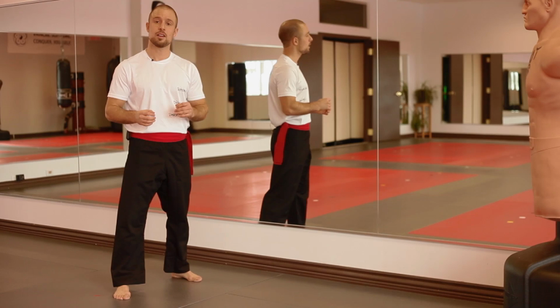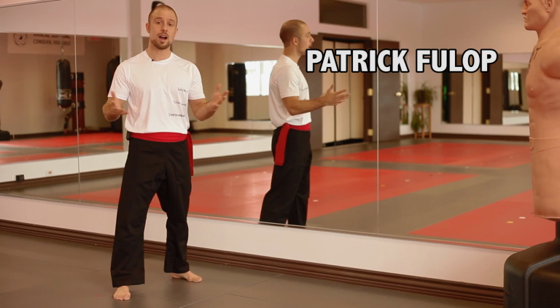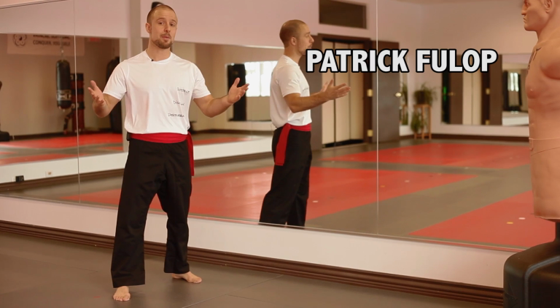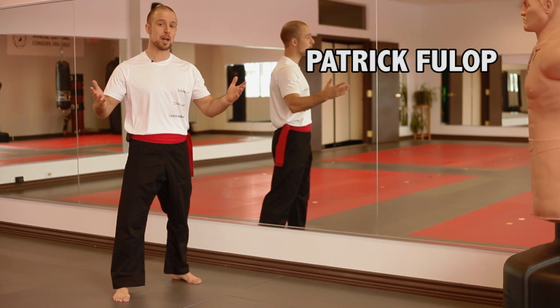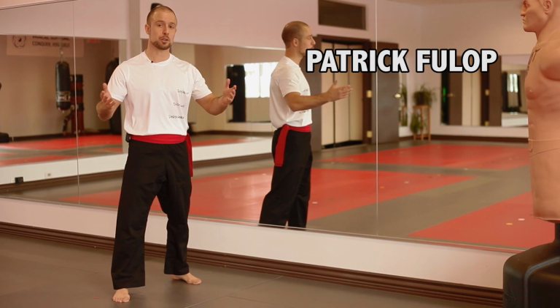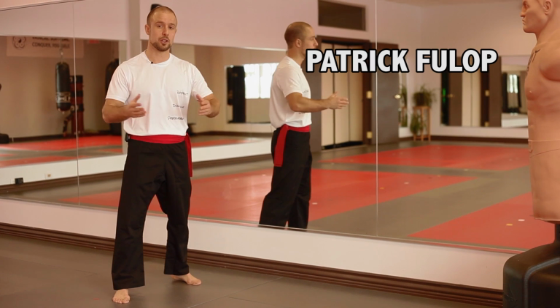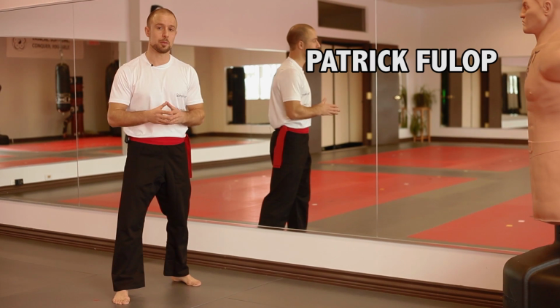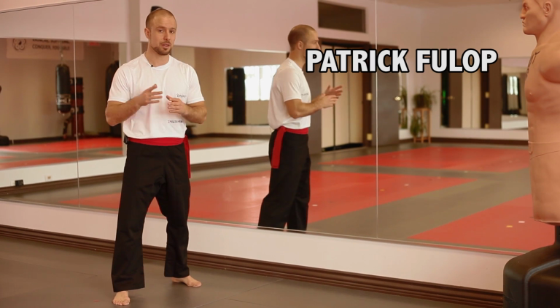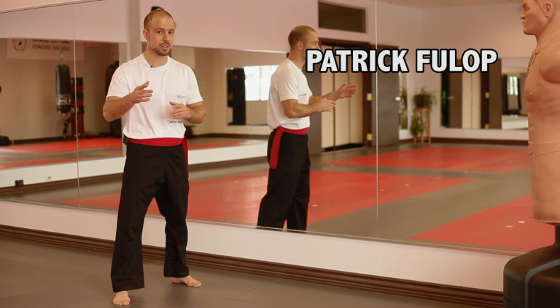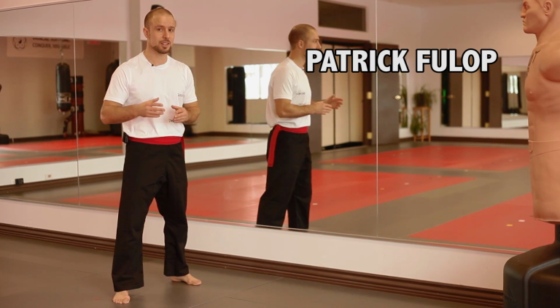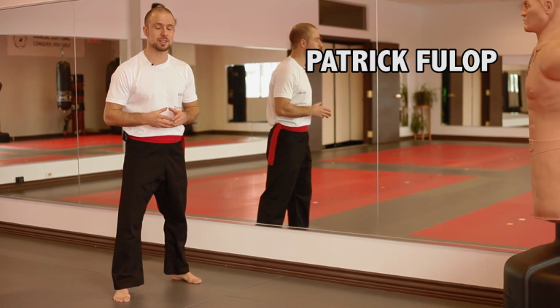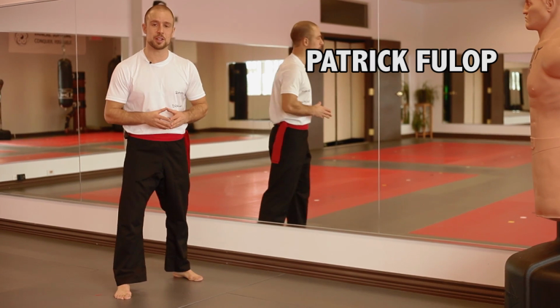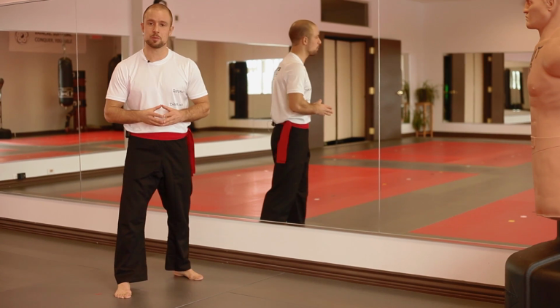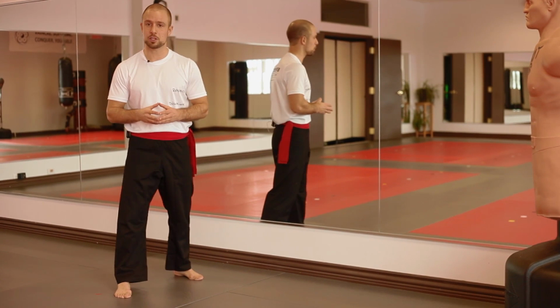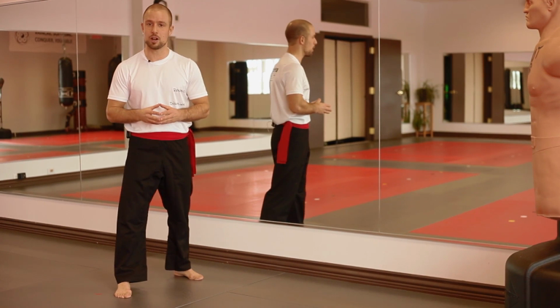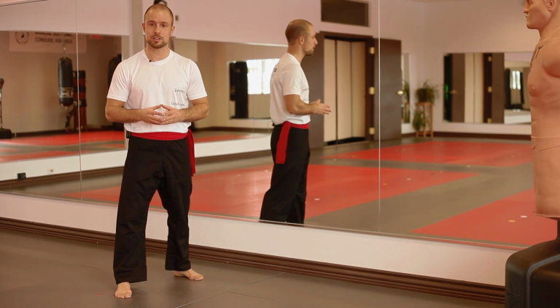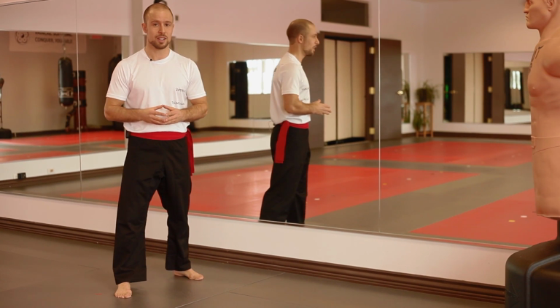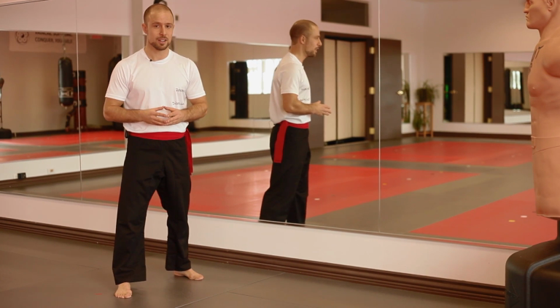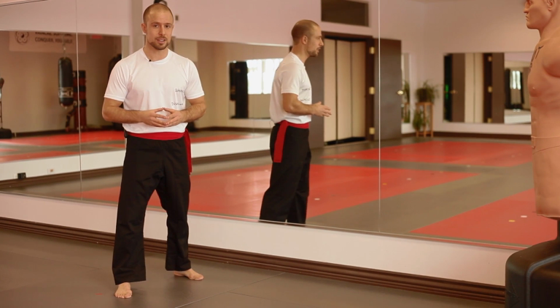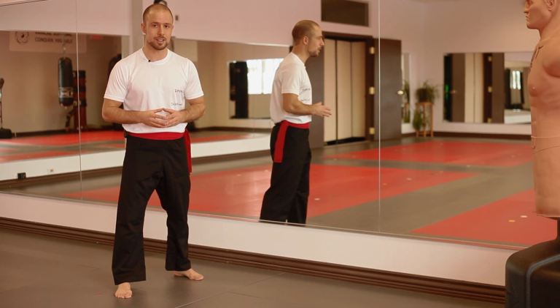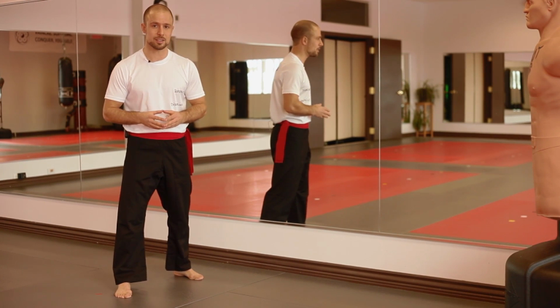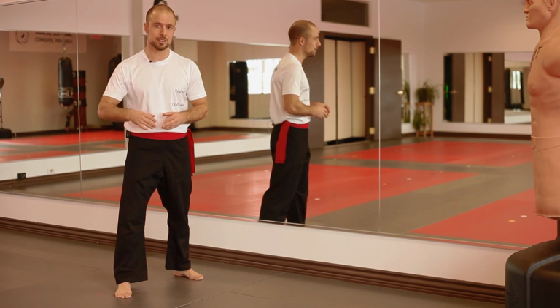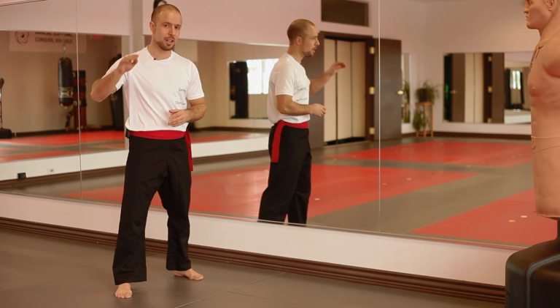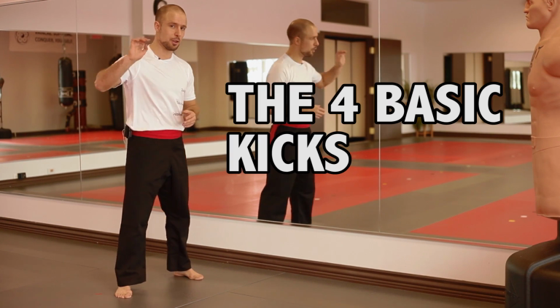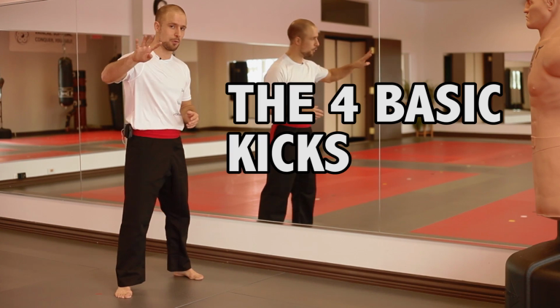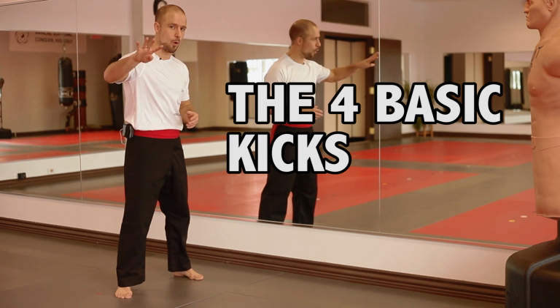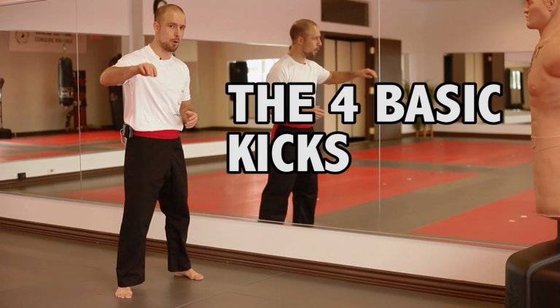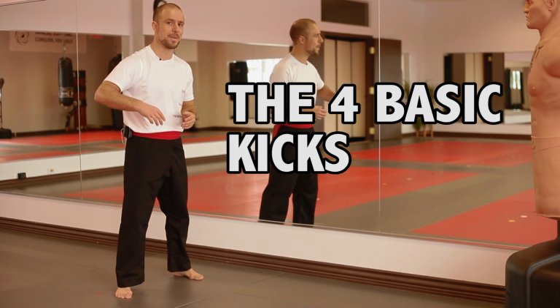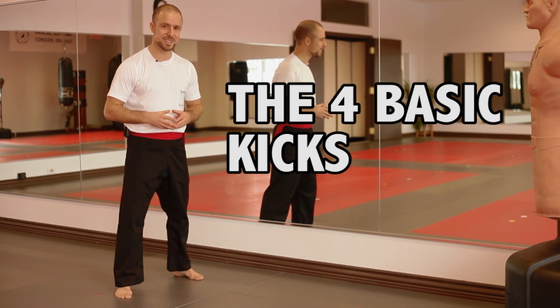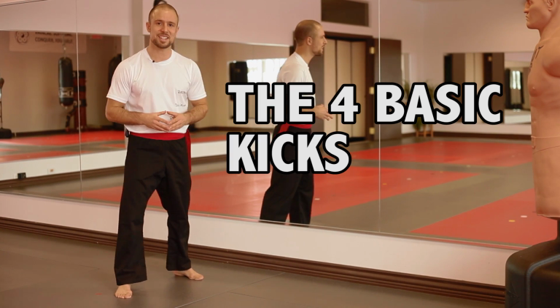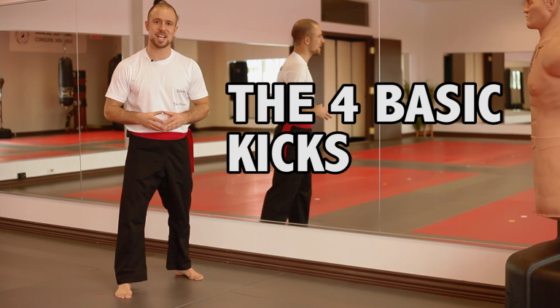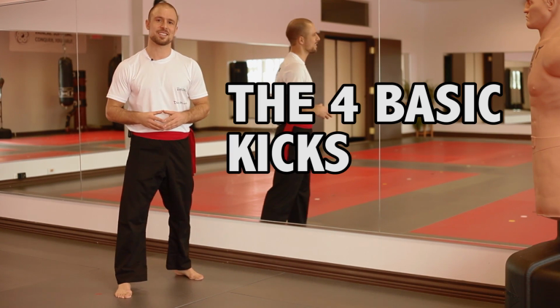Hi, I'm Patrick Fulop. This is Effective Martial Arts. In this lesson, the four basic kicks.